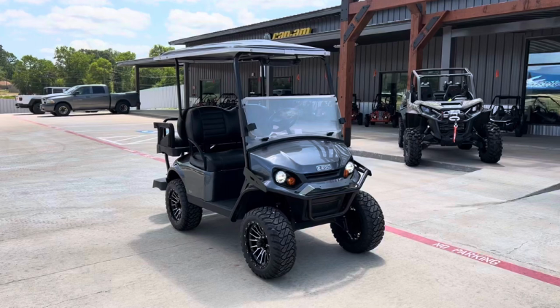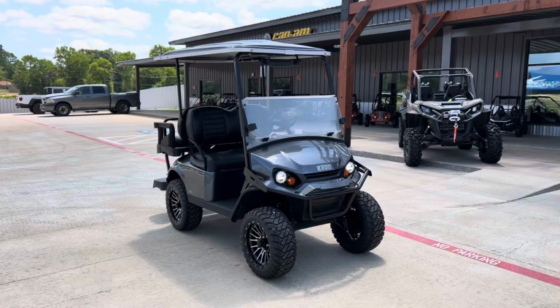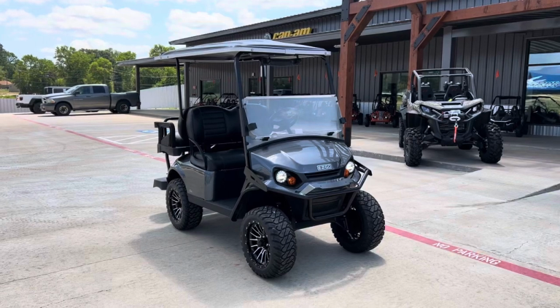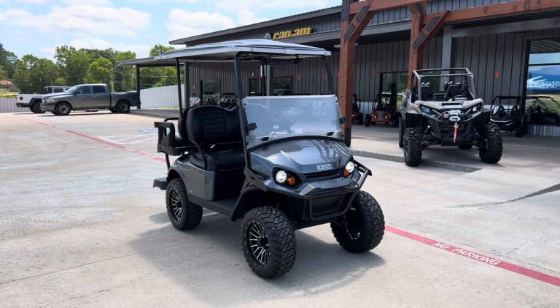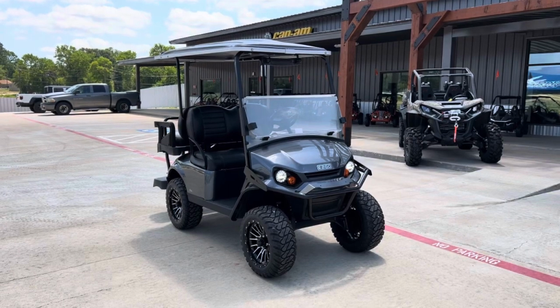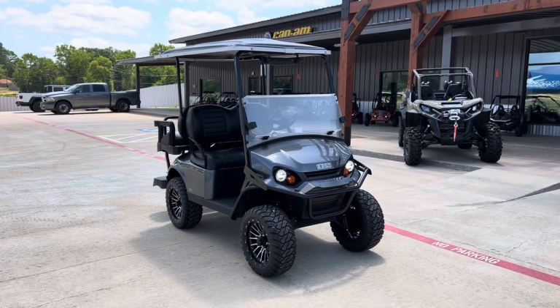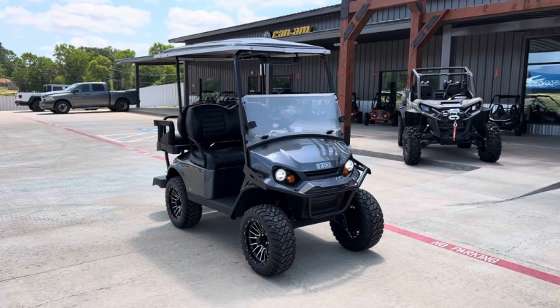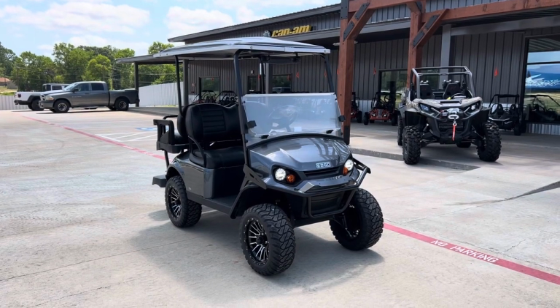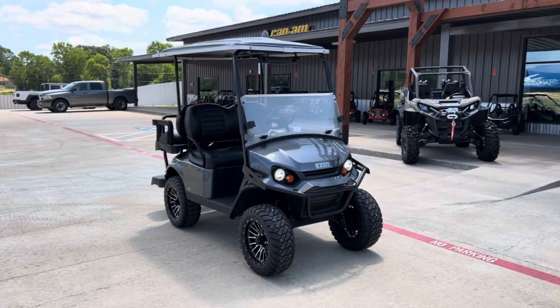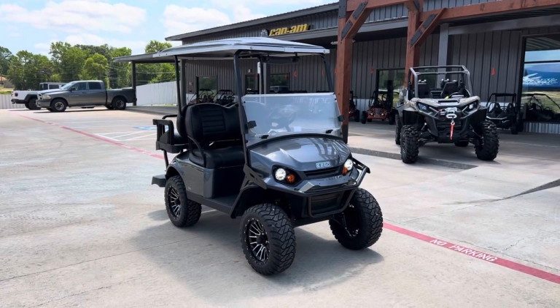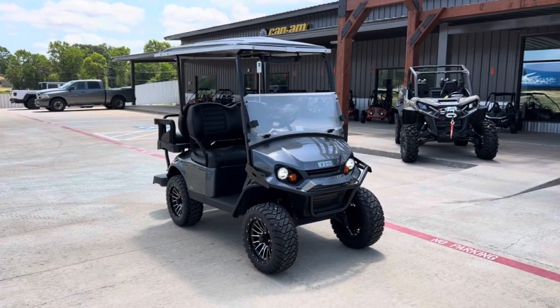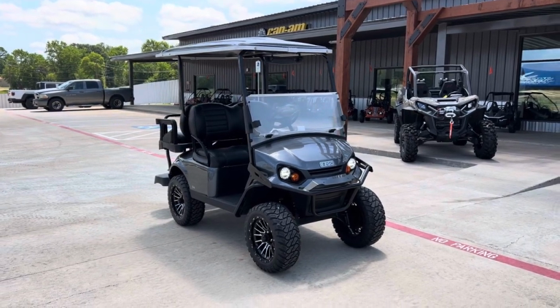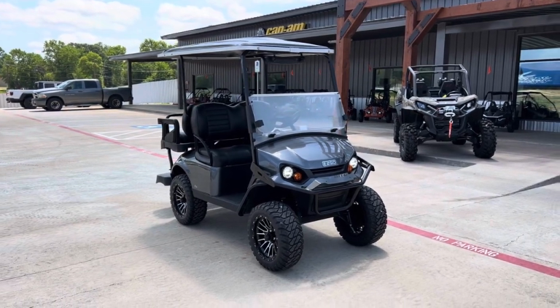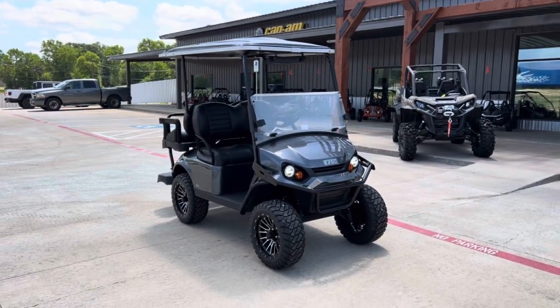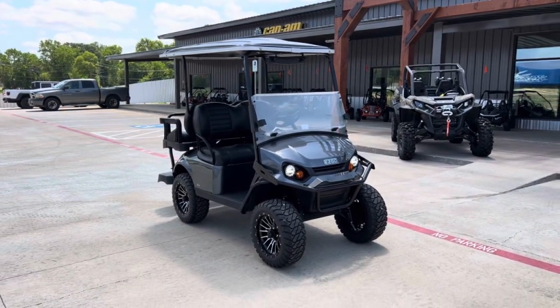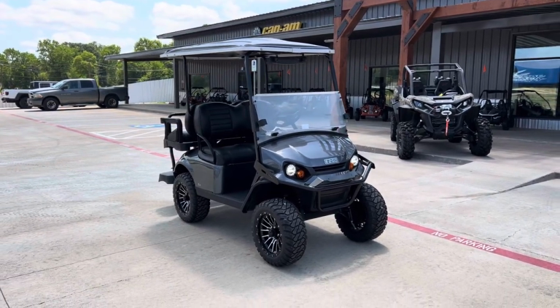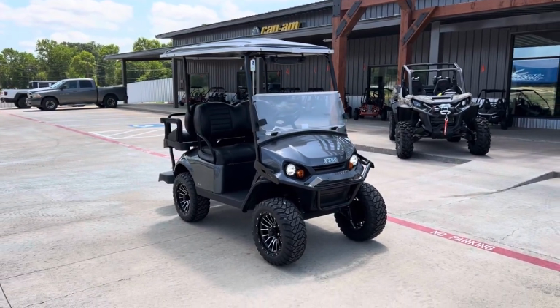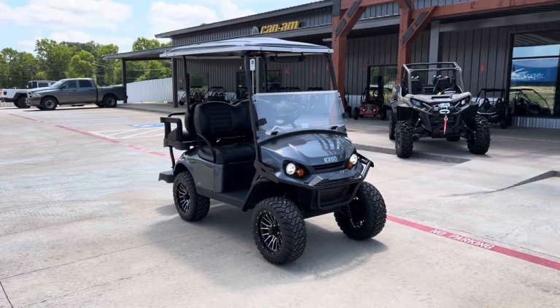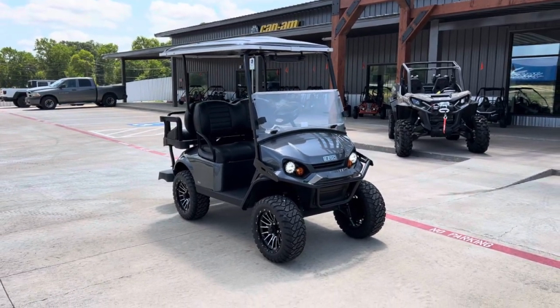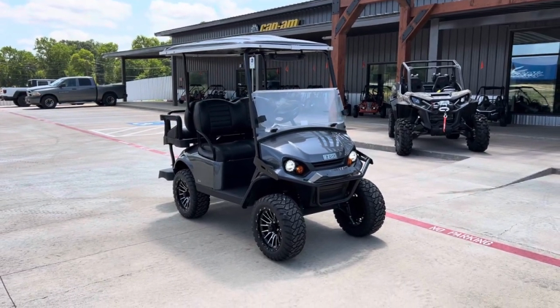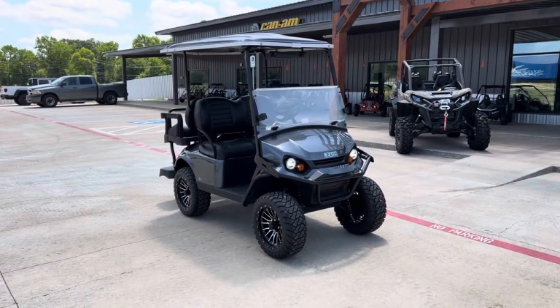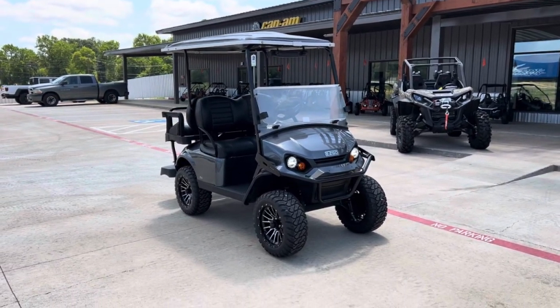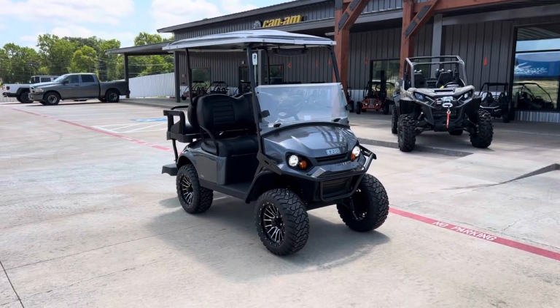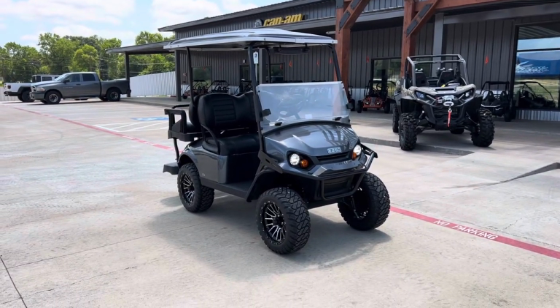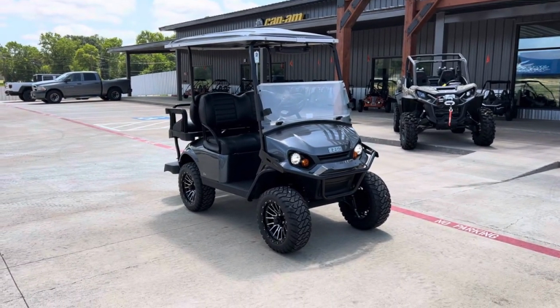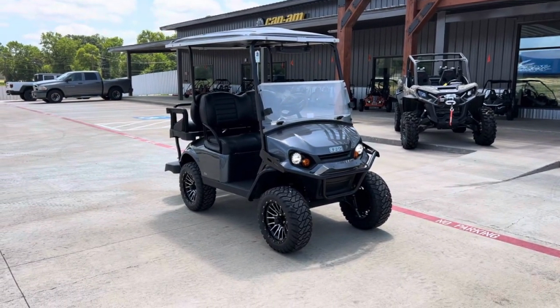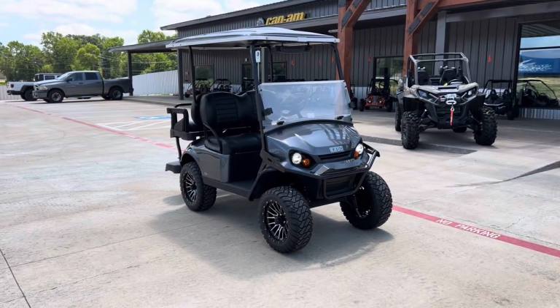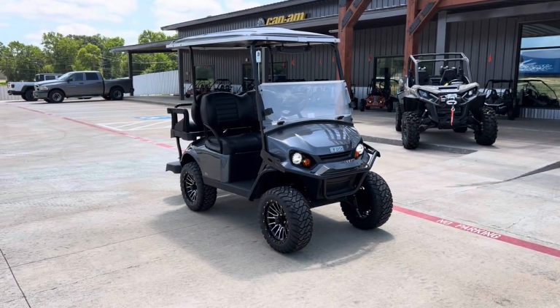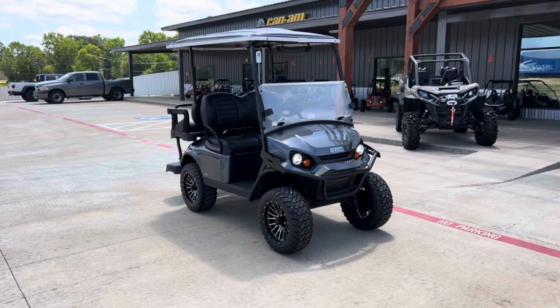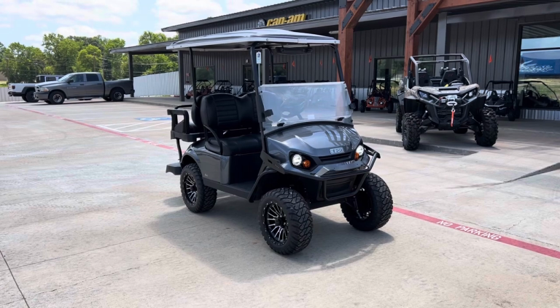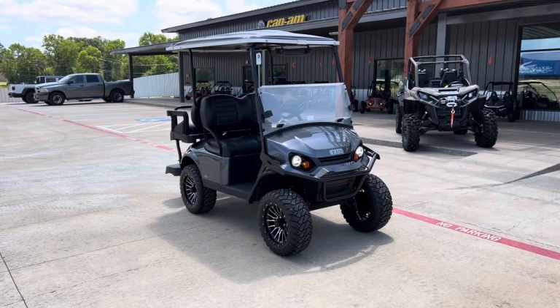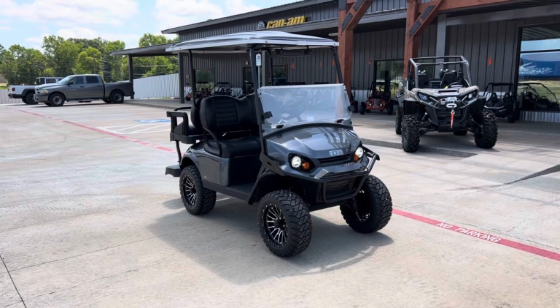What's going on everybody? It's Matt over at Jackrabbit Off-Road in Huntsville, Texas. Check out this EZGO S4.